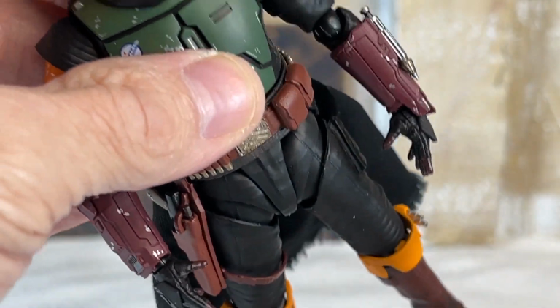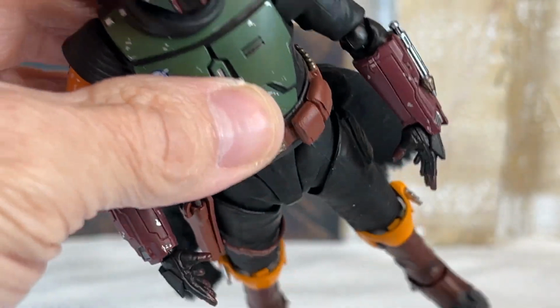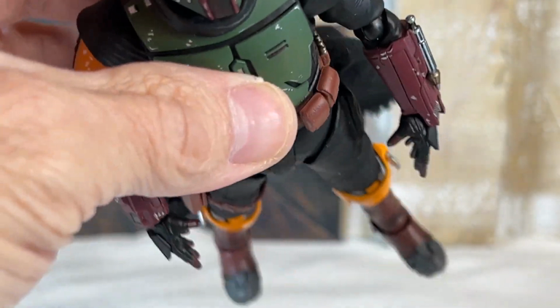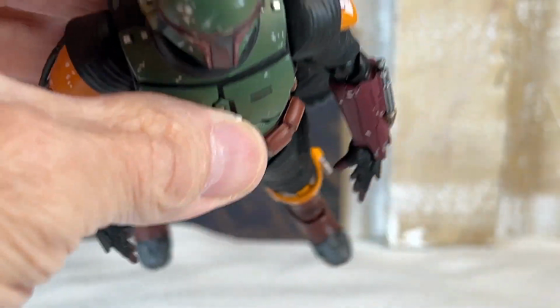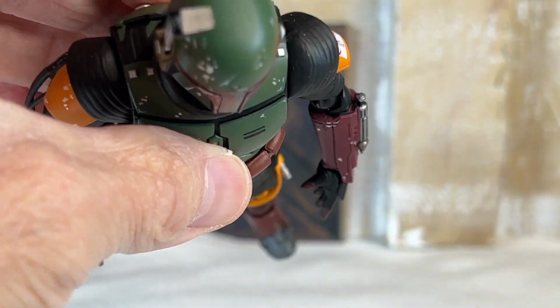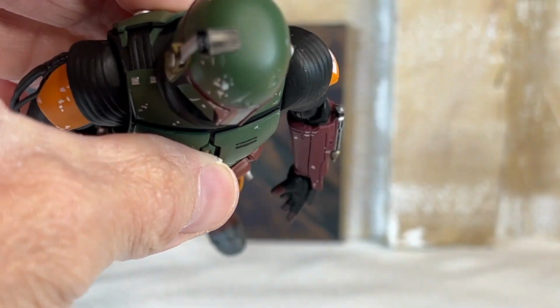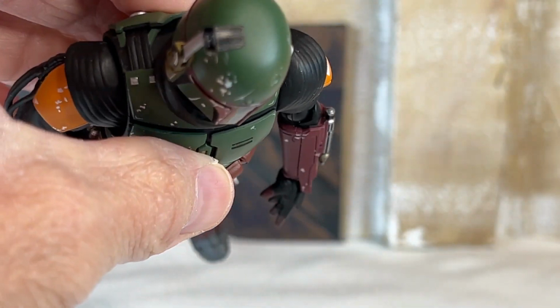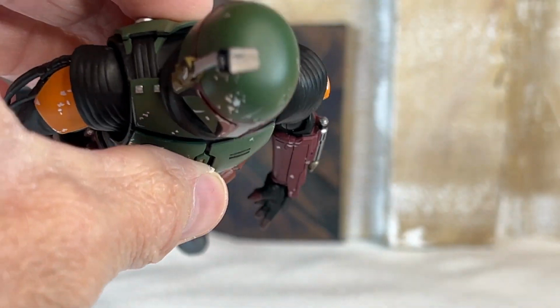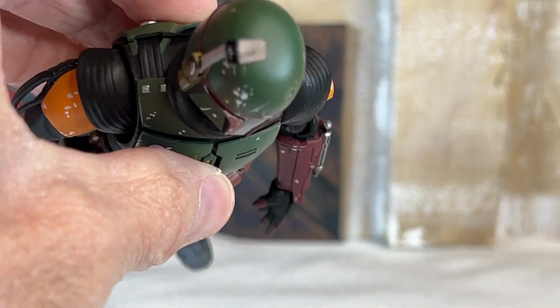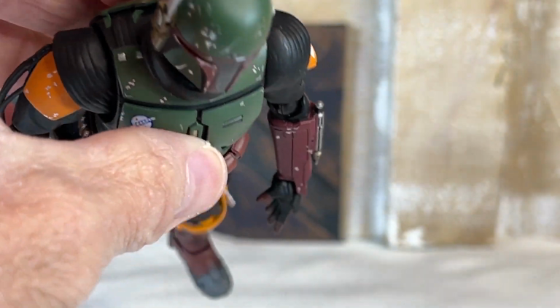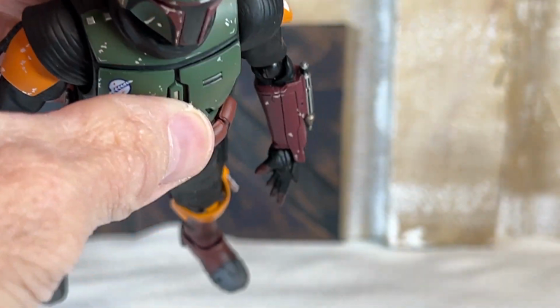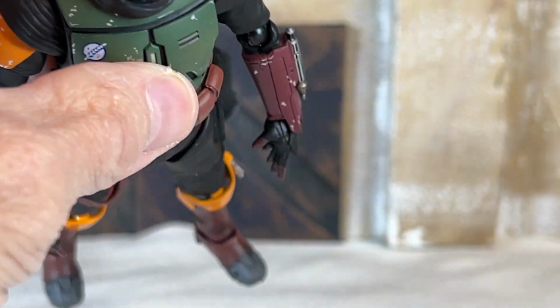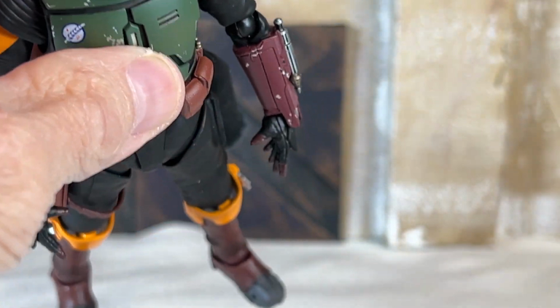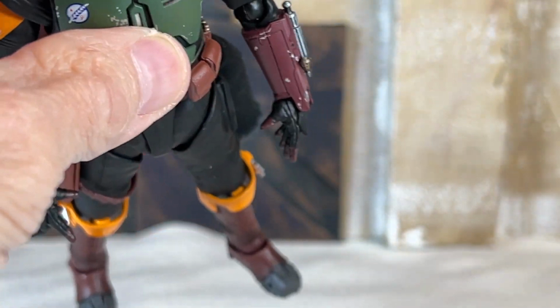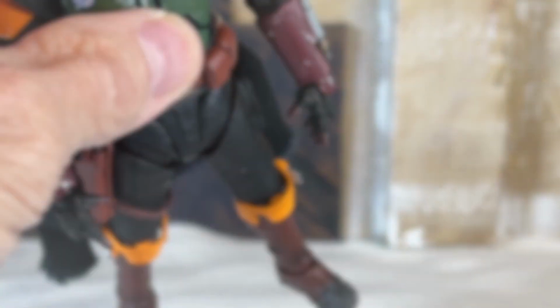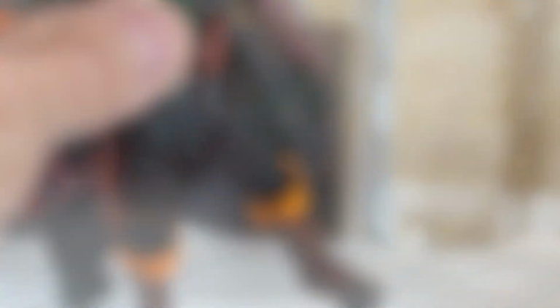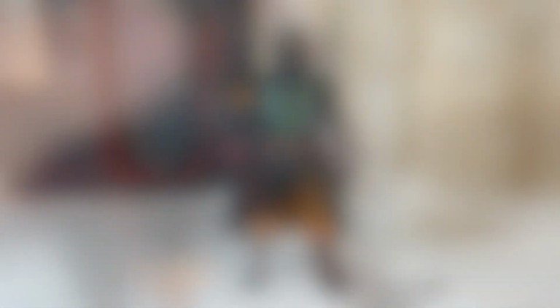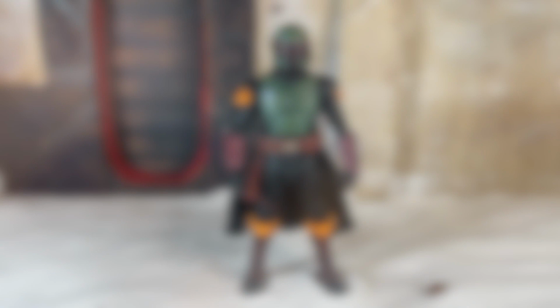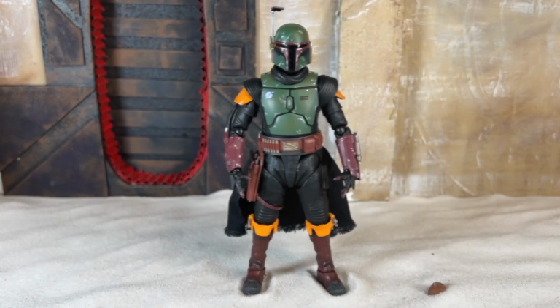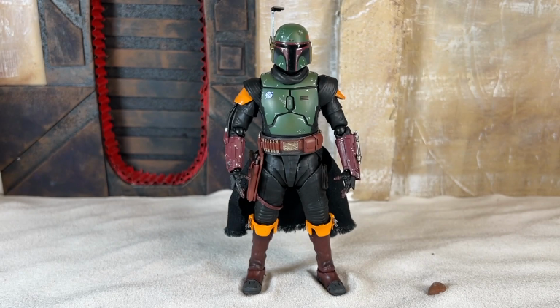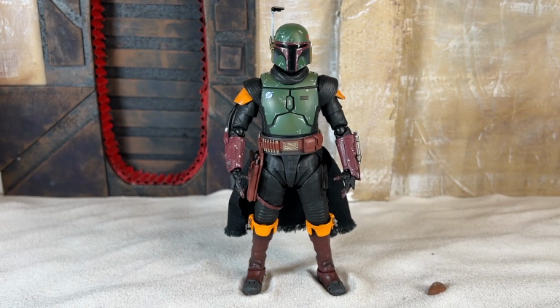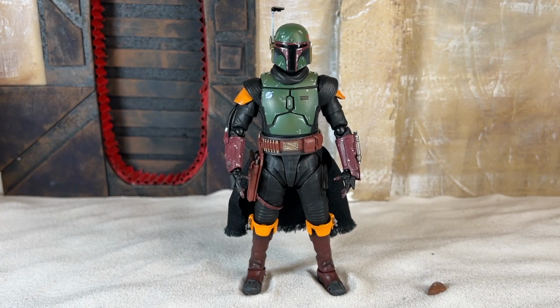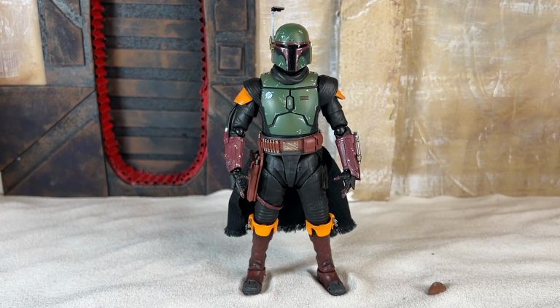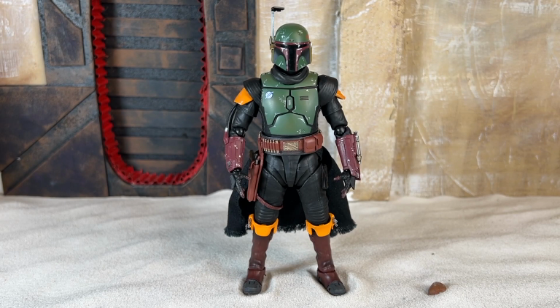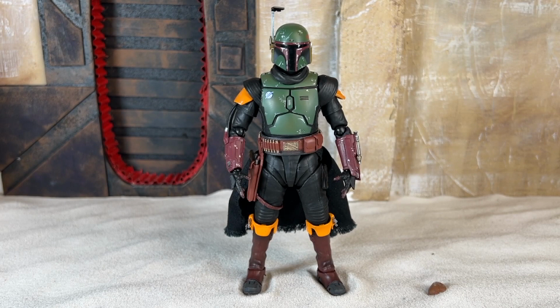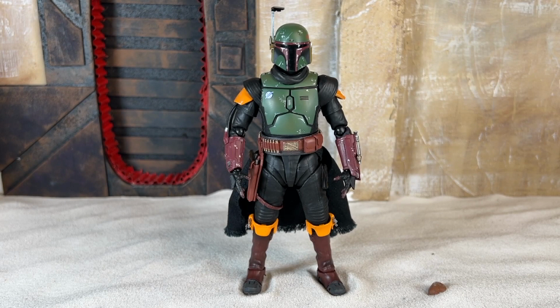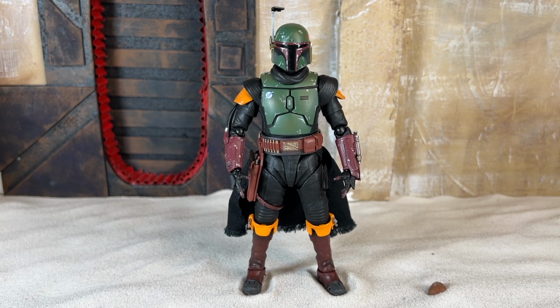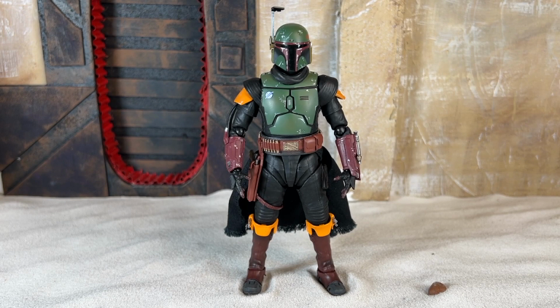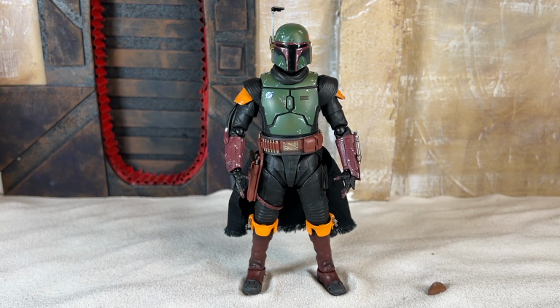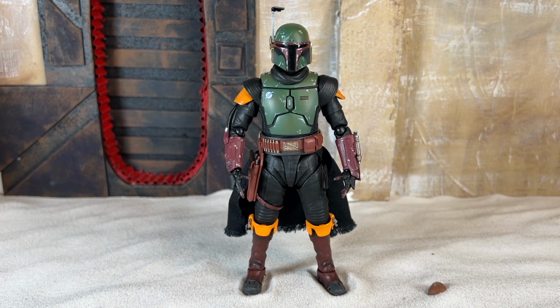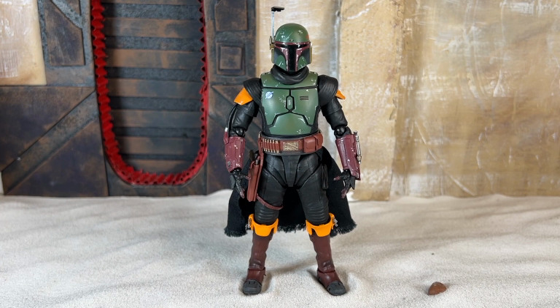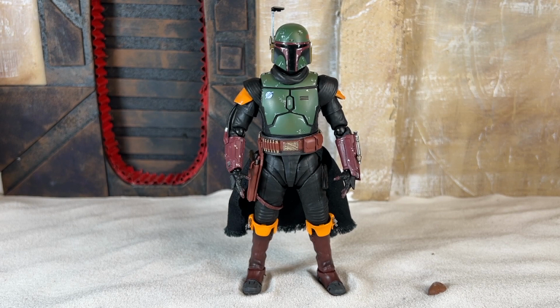That was way harder to get out than it should have been. And now — articulation!